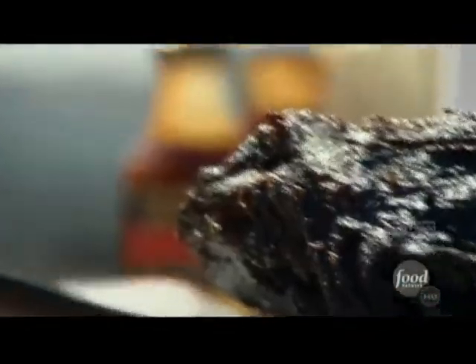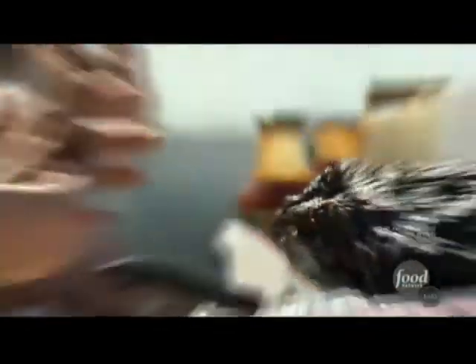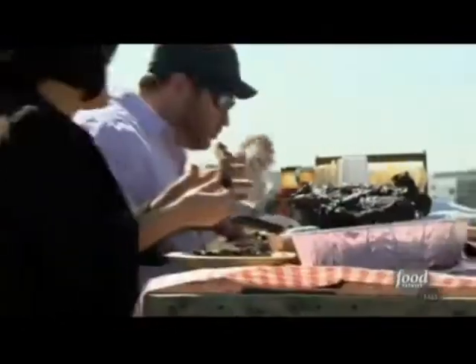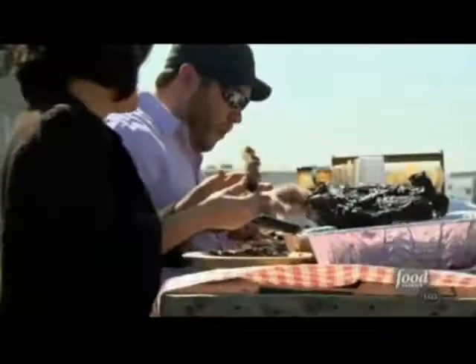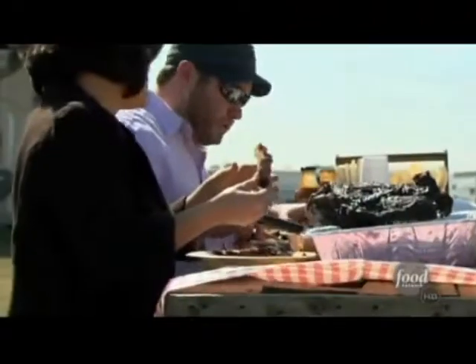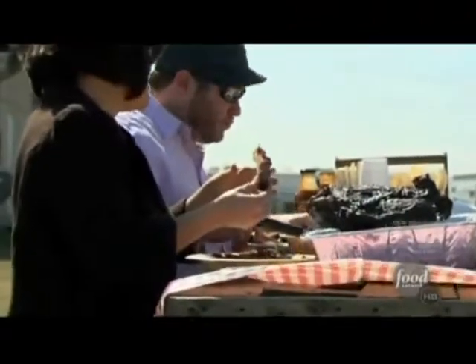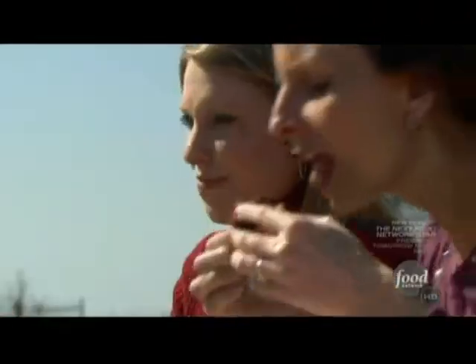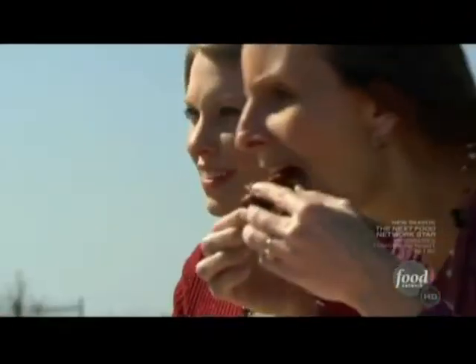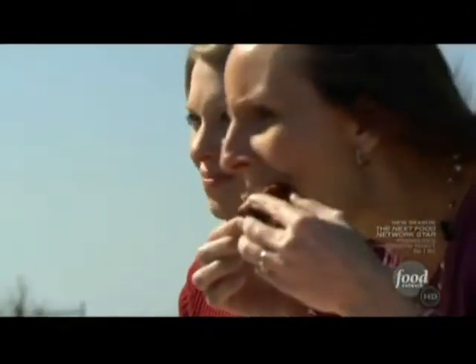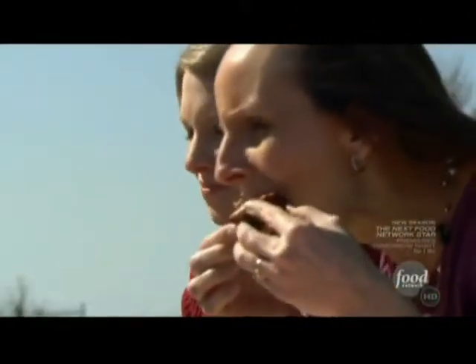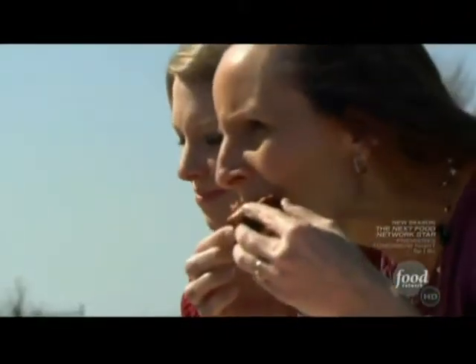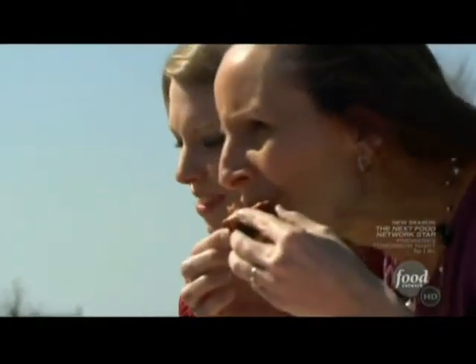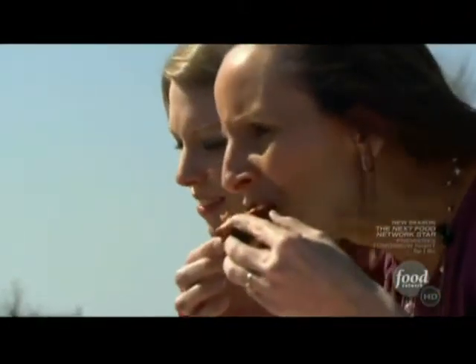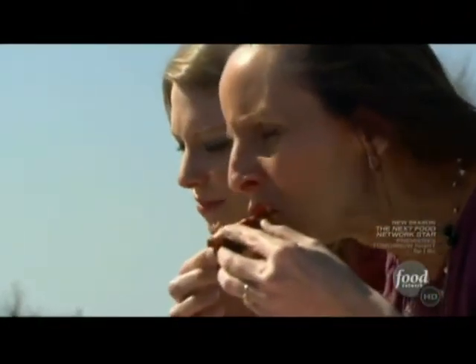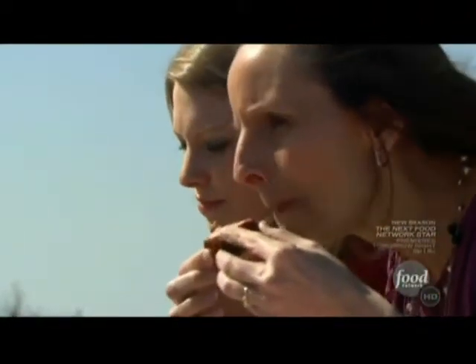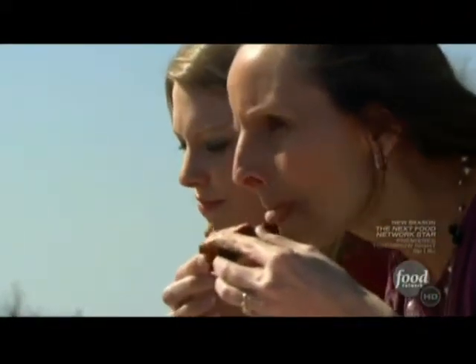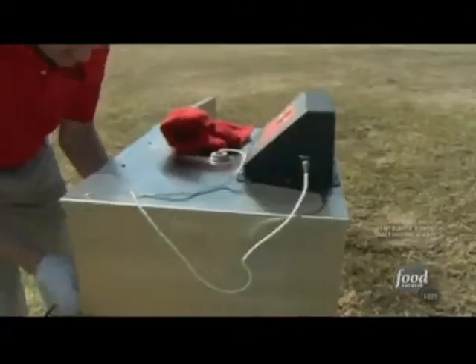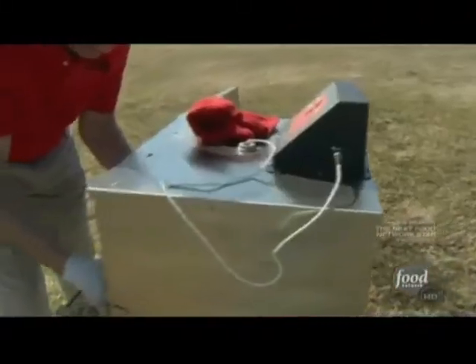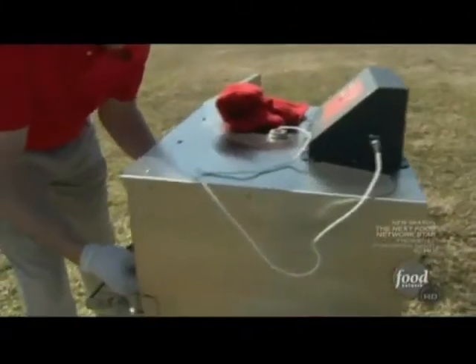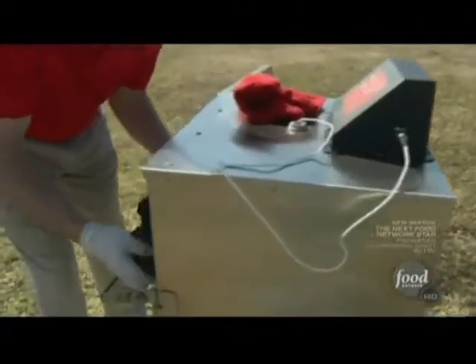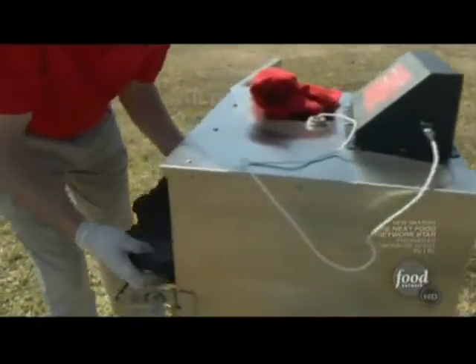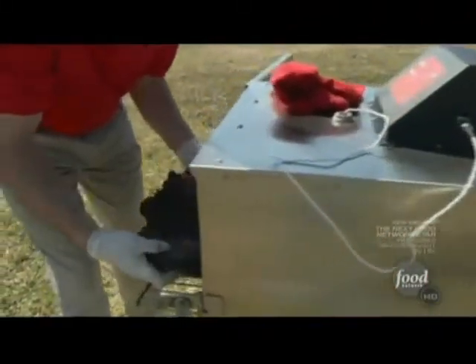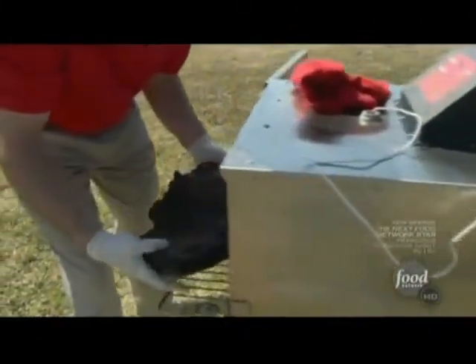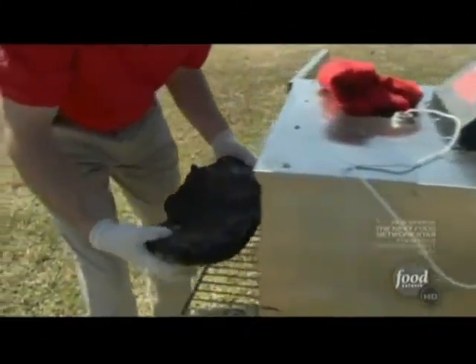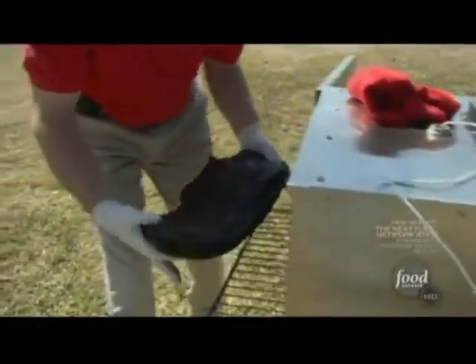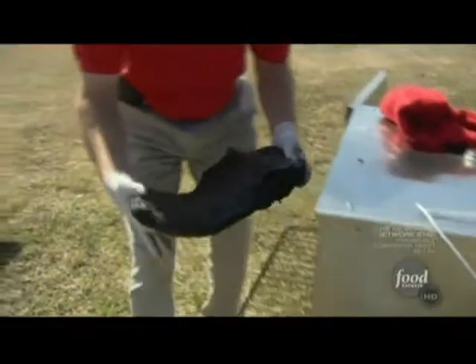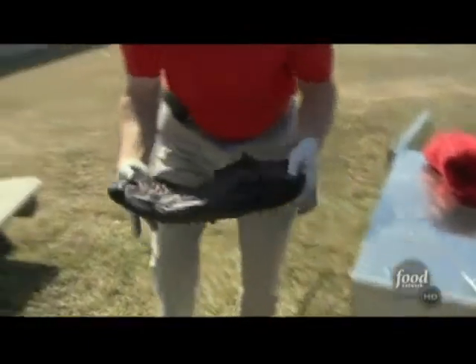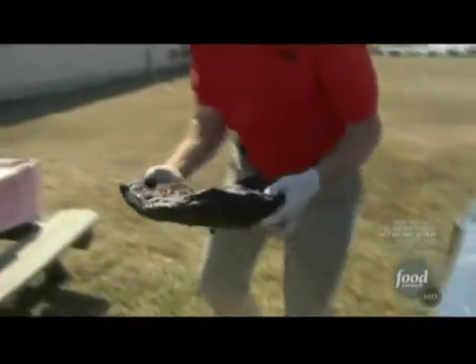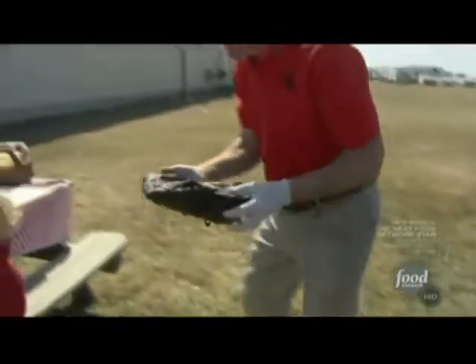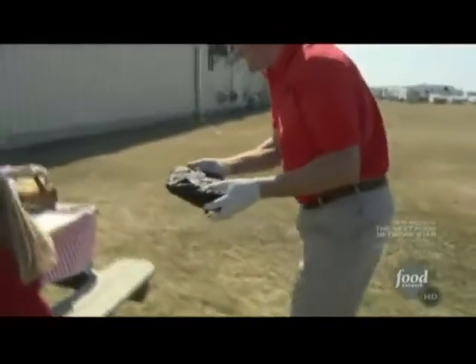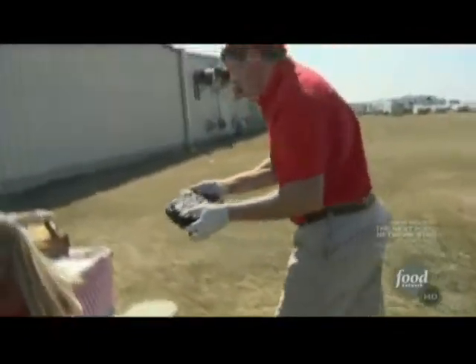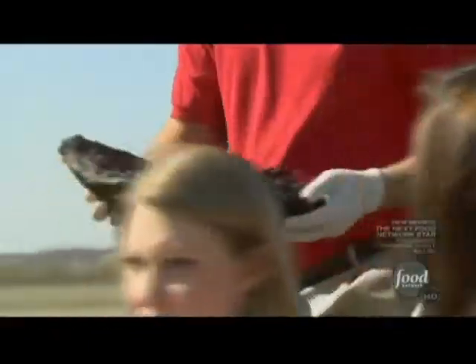When it comes to good barbecue, there's eating it, and then there's making it. One is usually easier than the other.